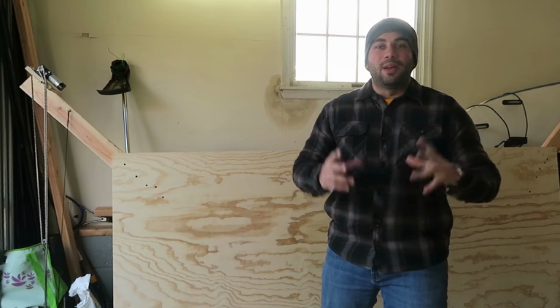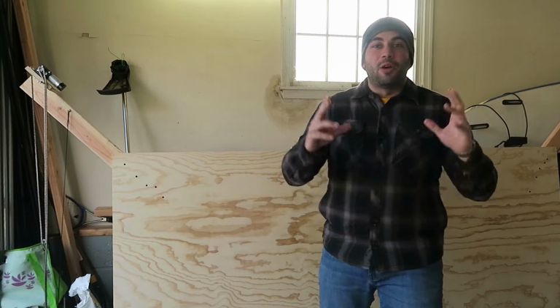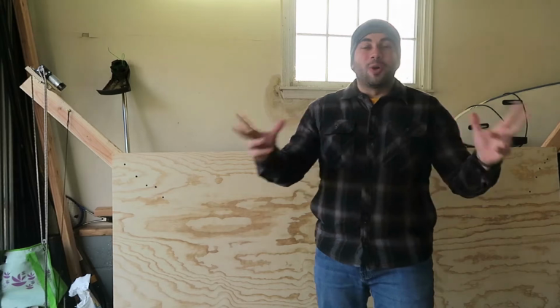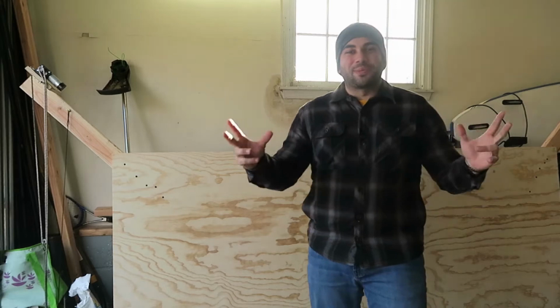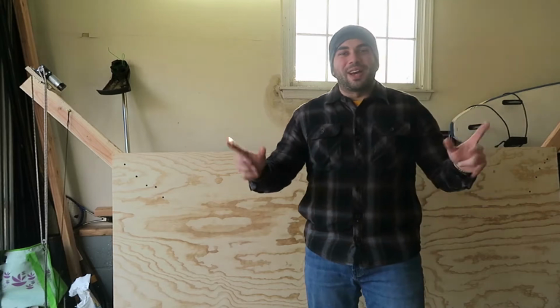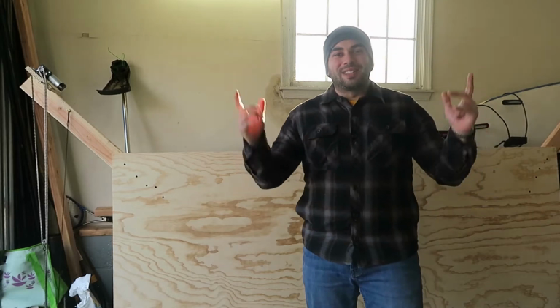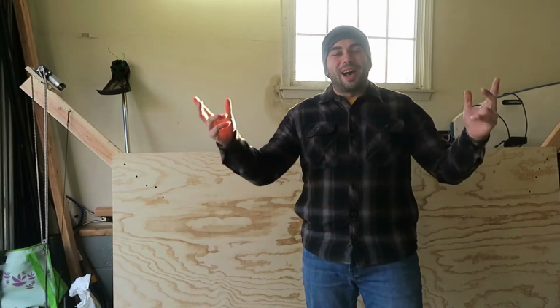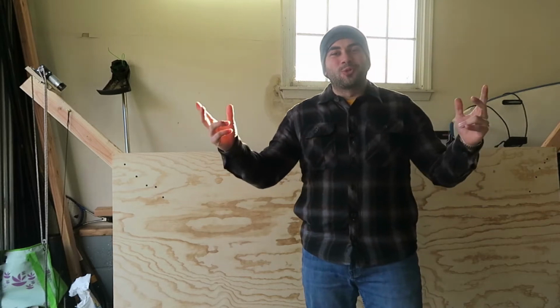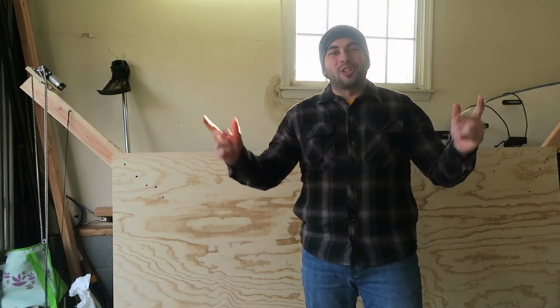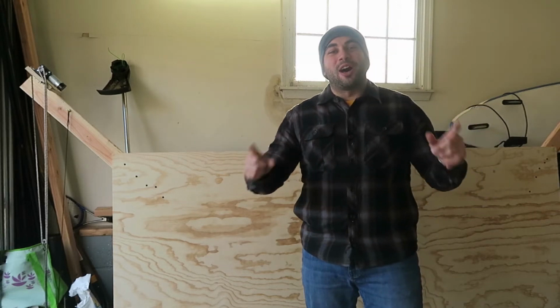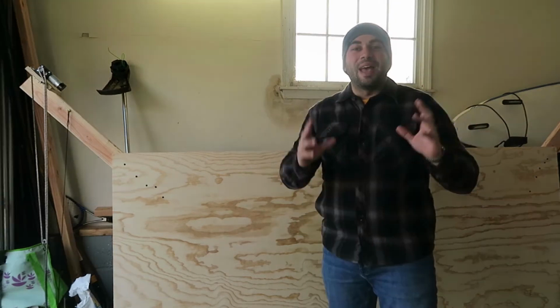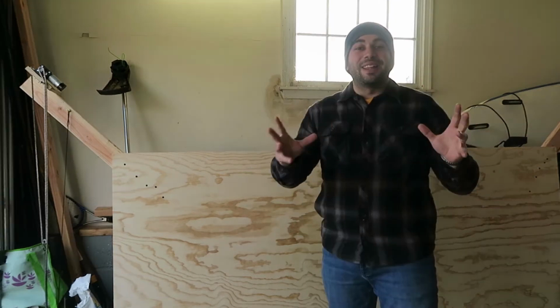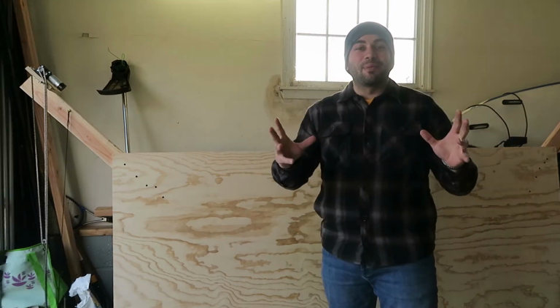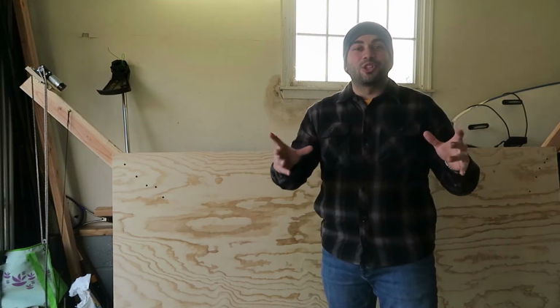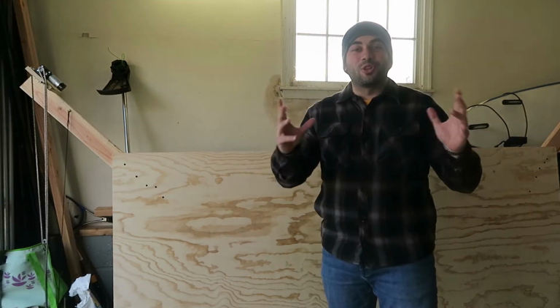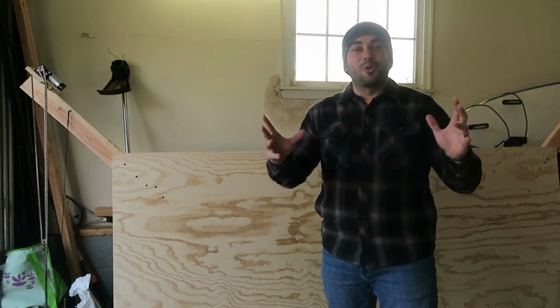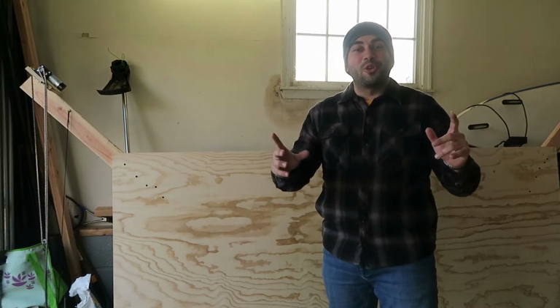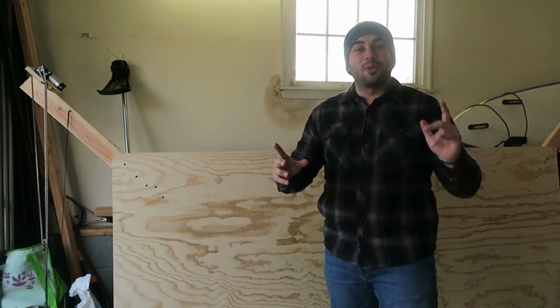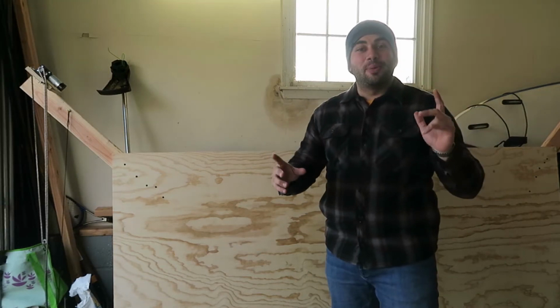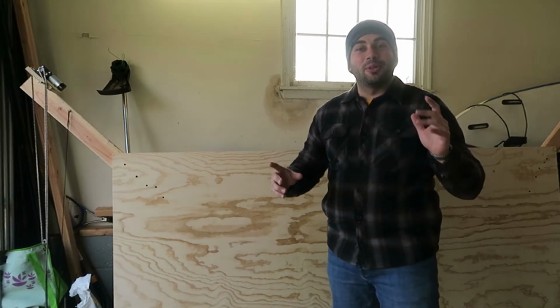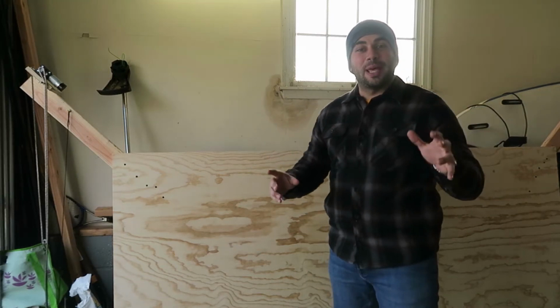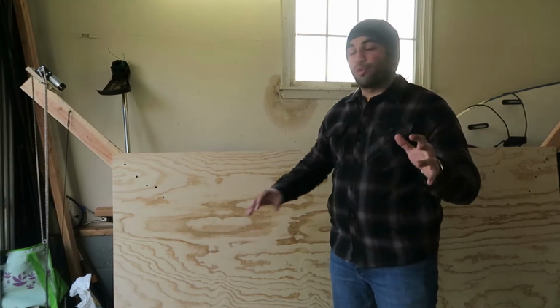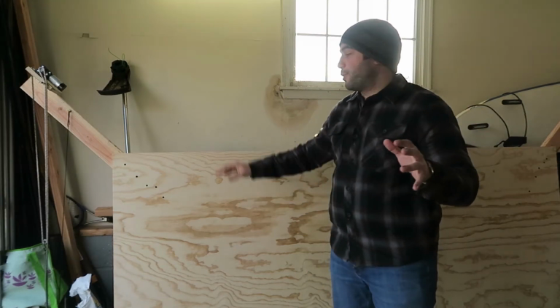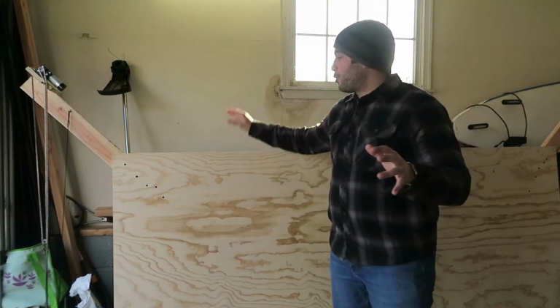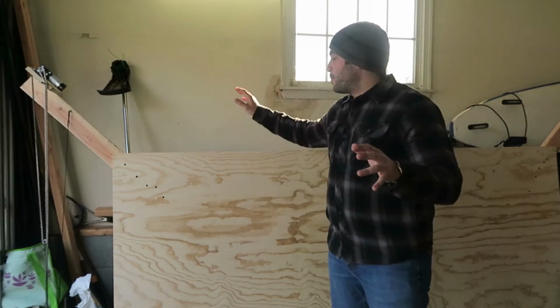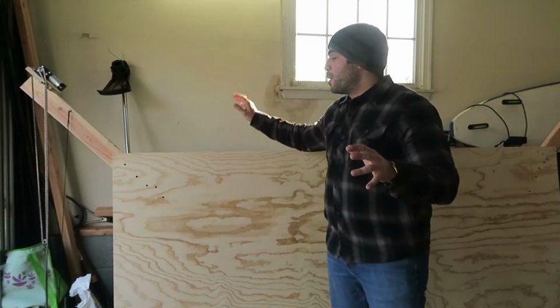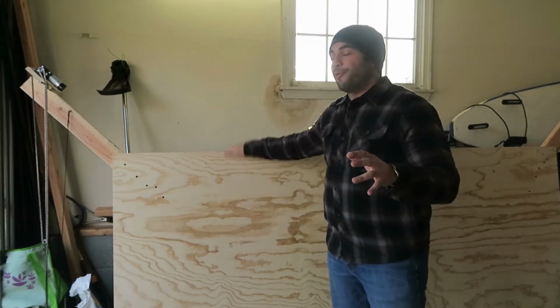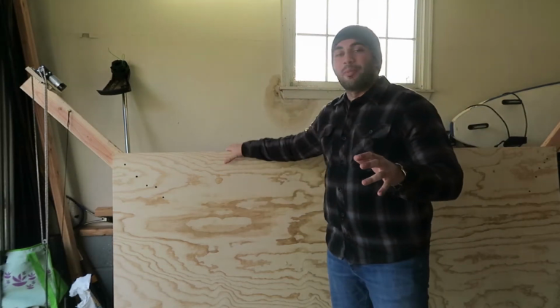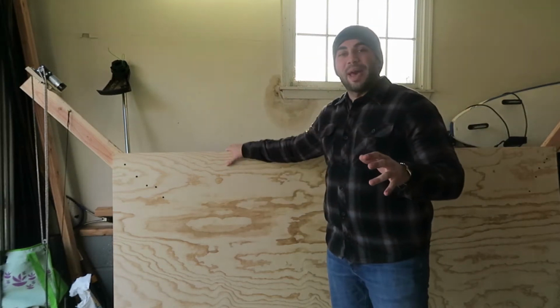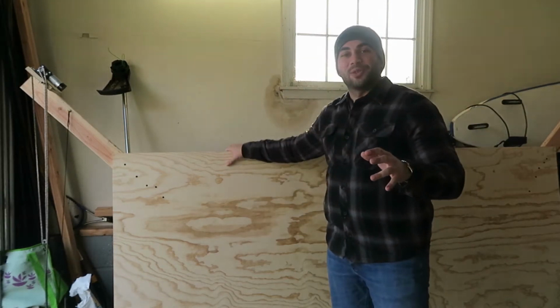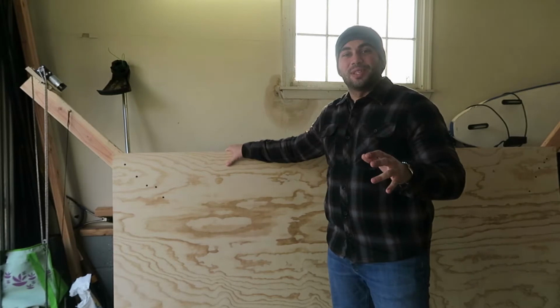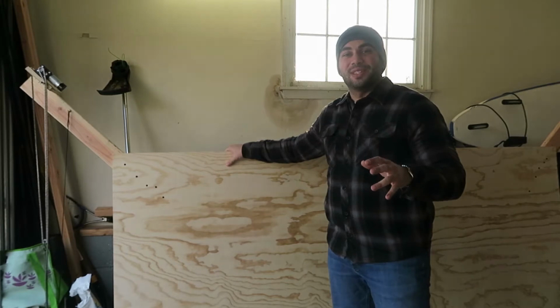What's up guys, I'm George Mahon and today I'm going to show you how you can build a temporary frame for your Maslow CNC.